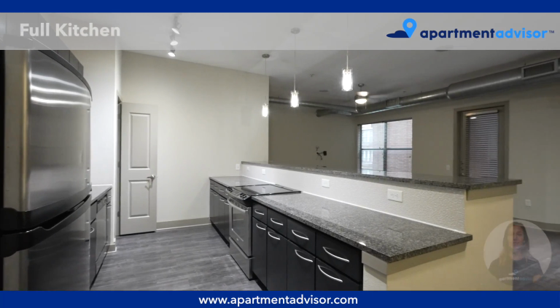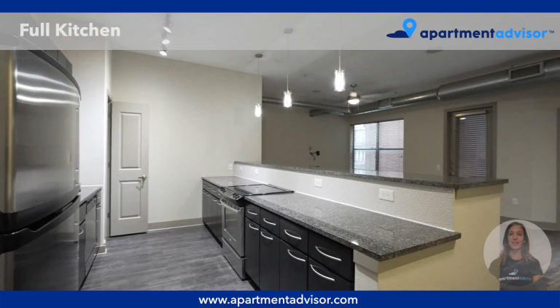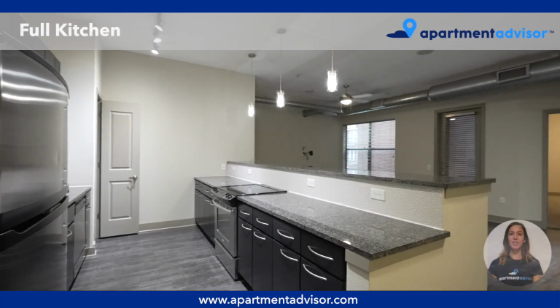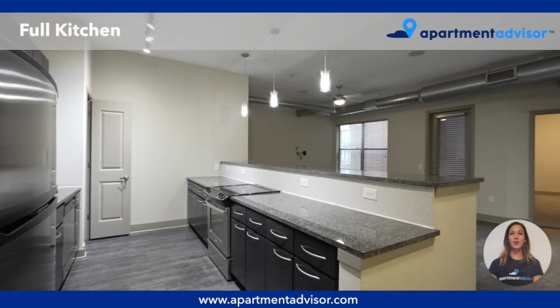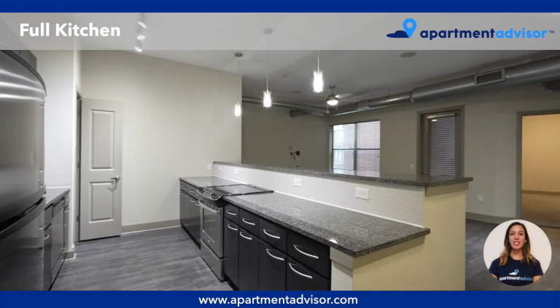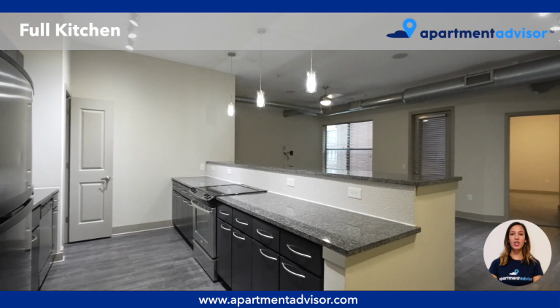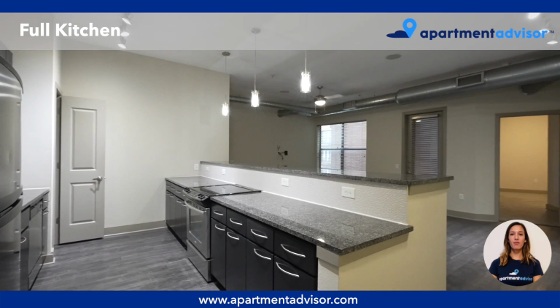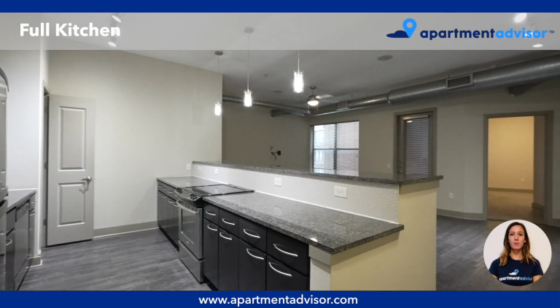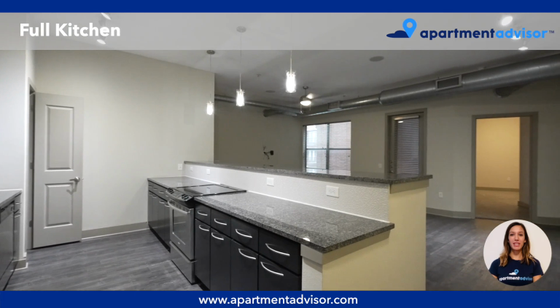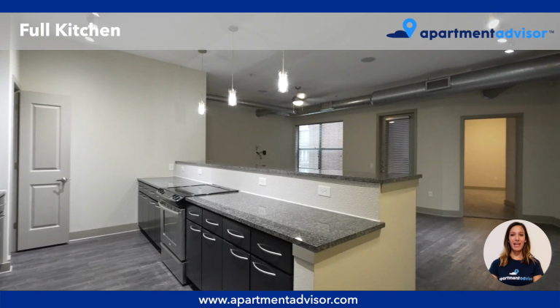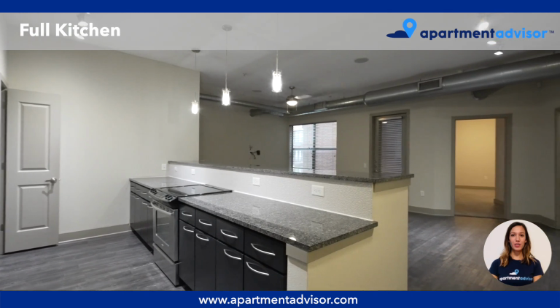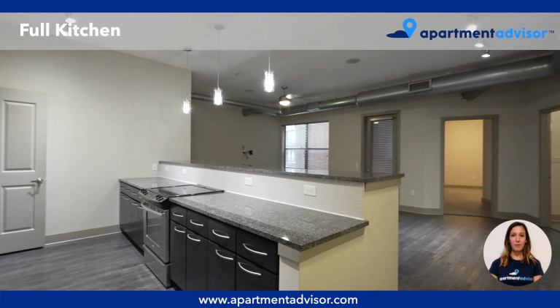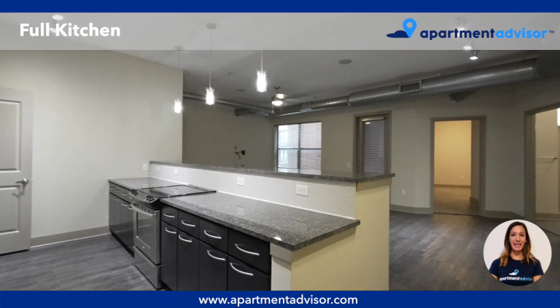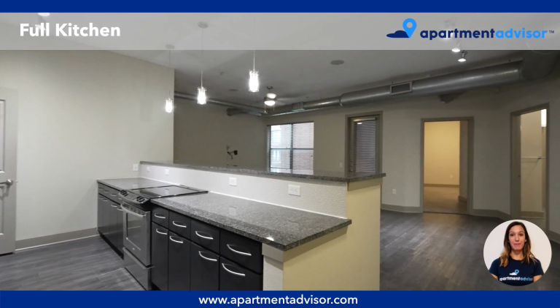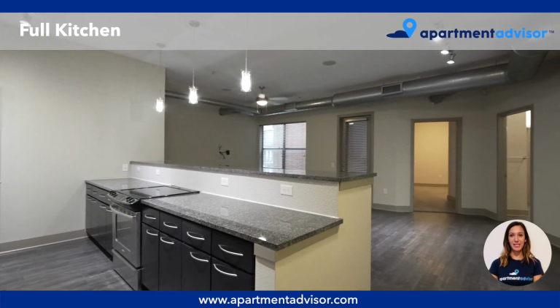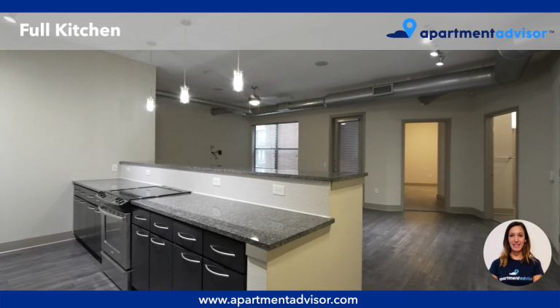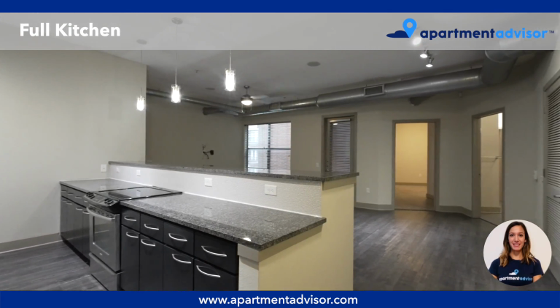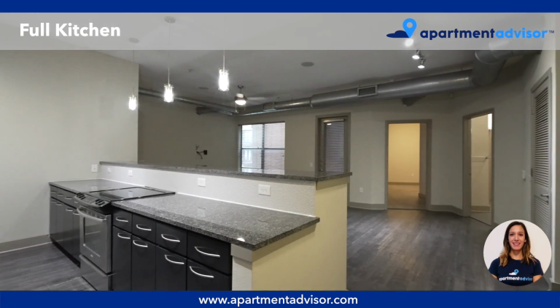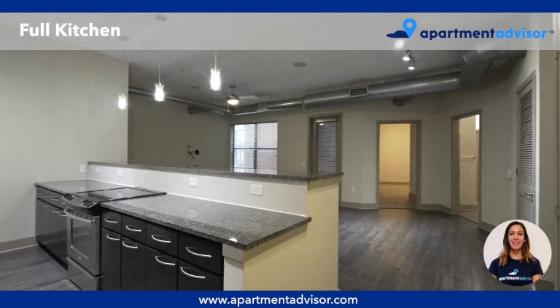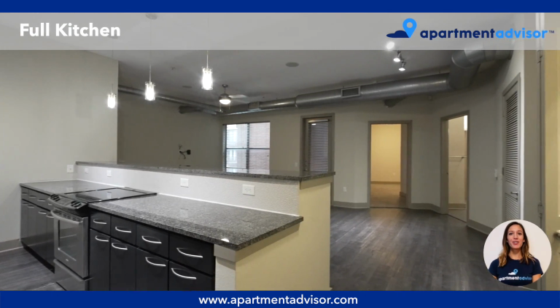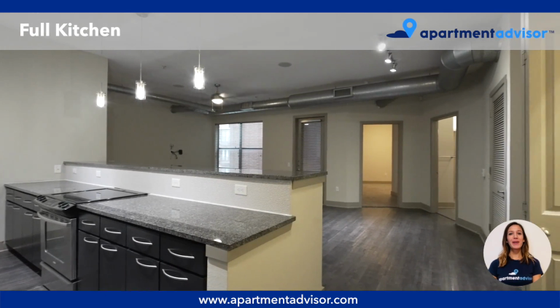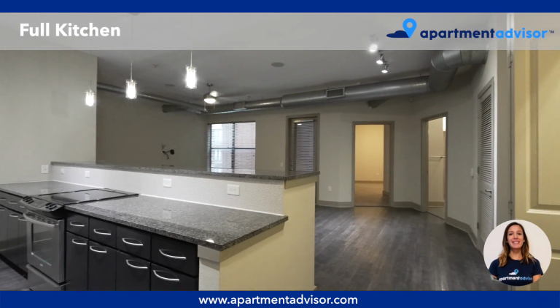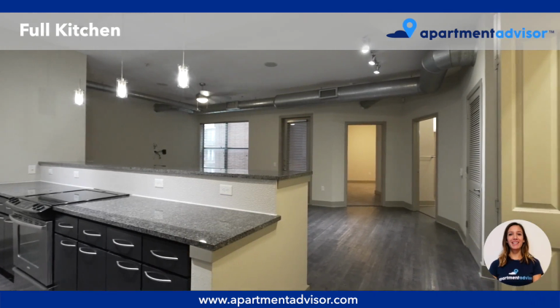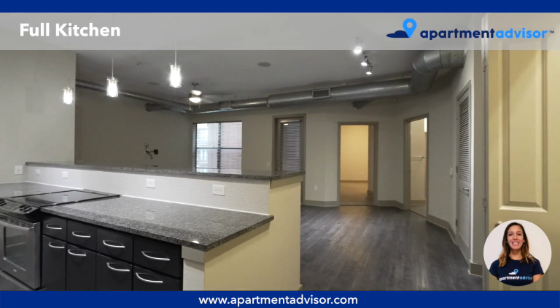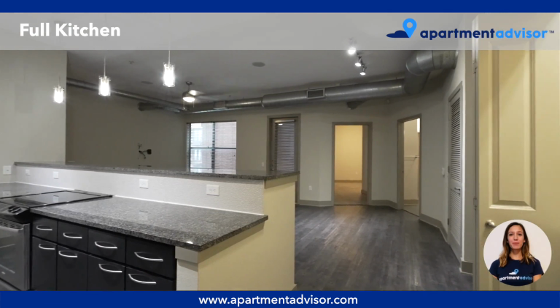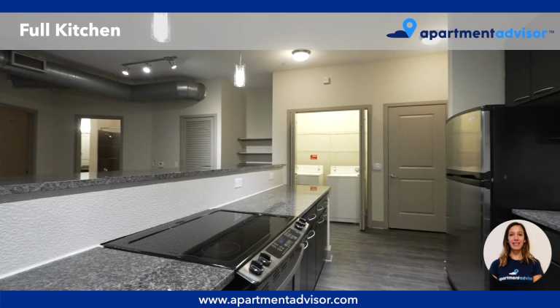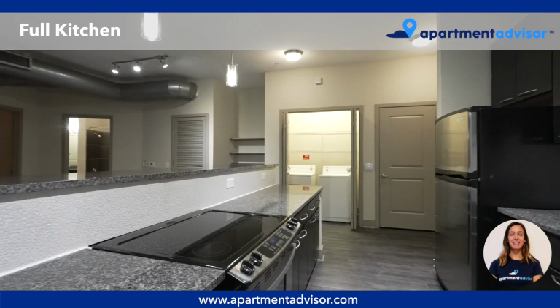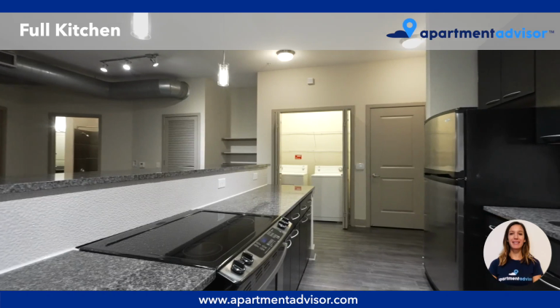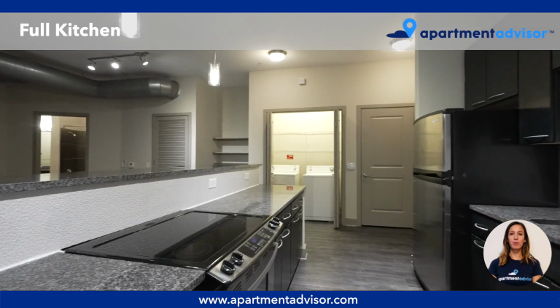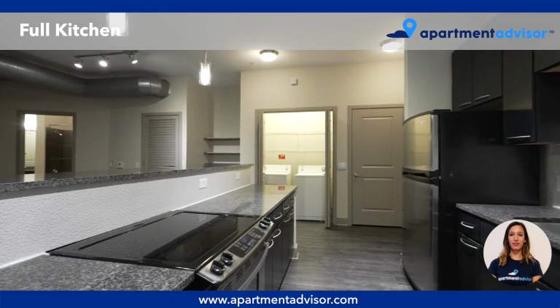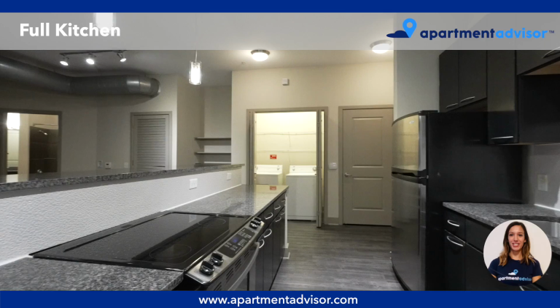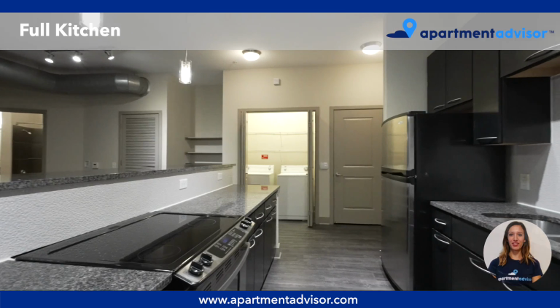The full kitchen offers plenty of countertop and cabinet space. It also has stainless steel appliances and modern fixtures.